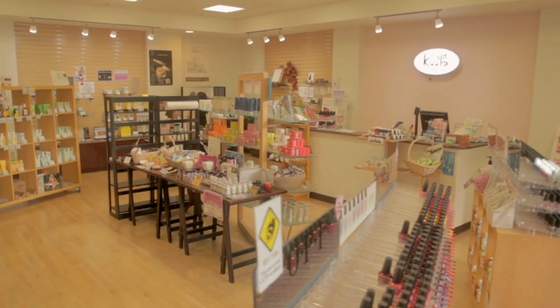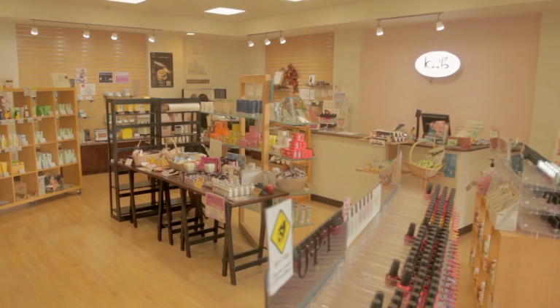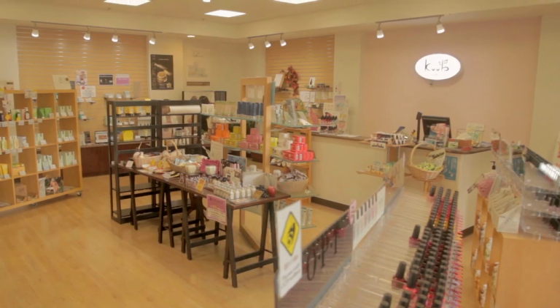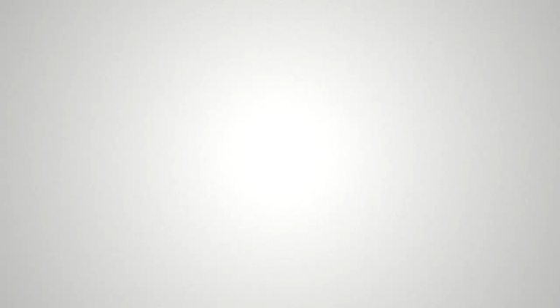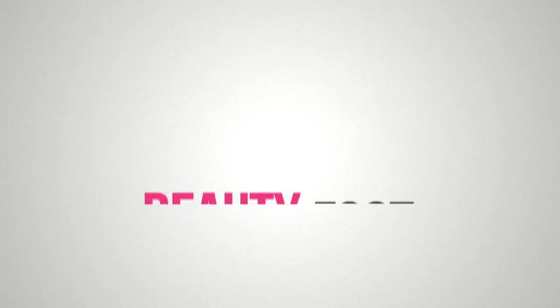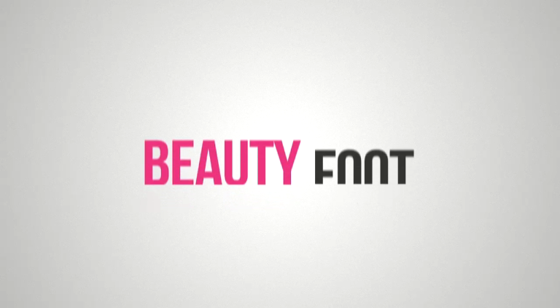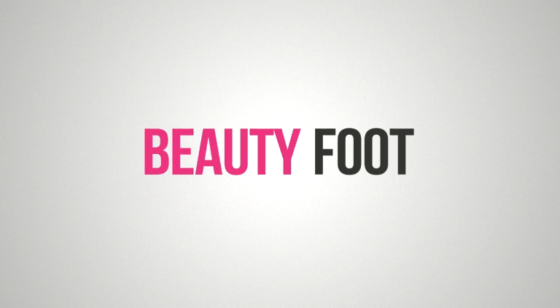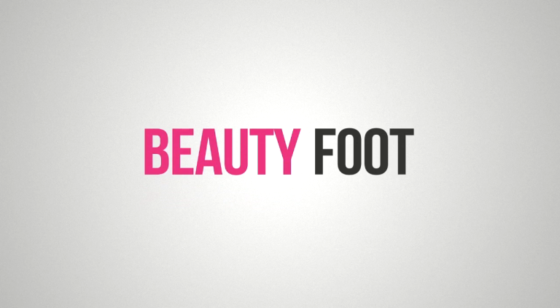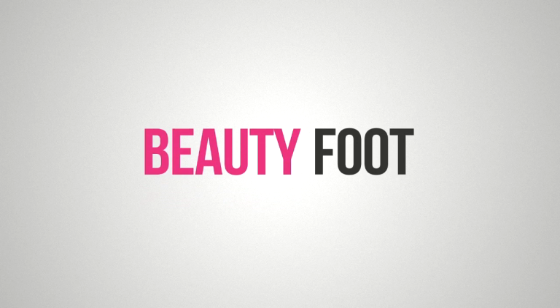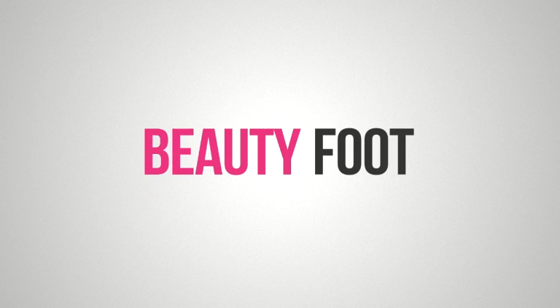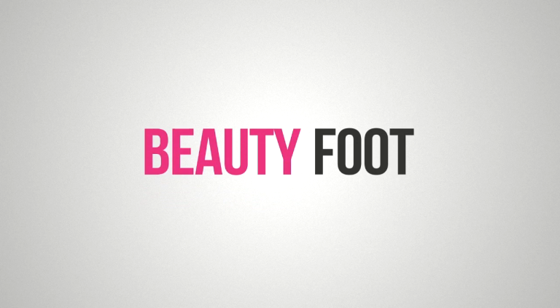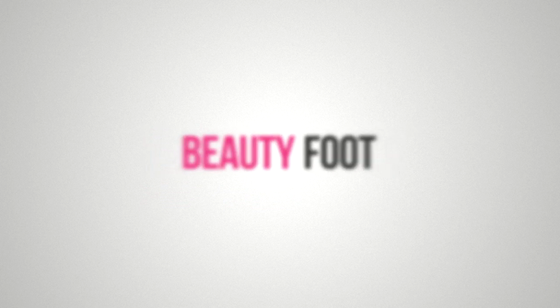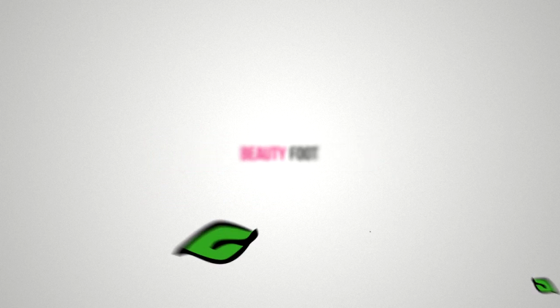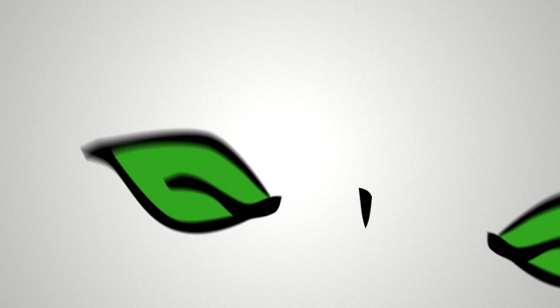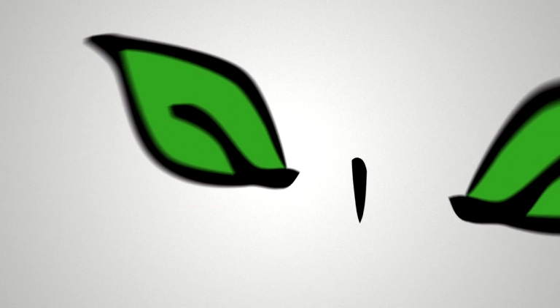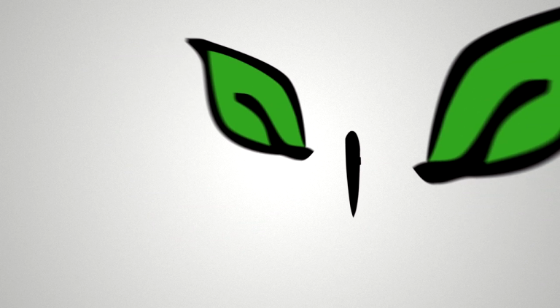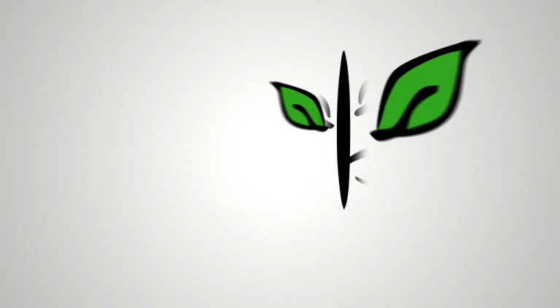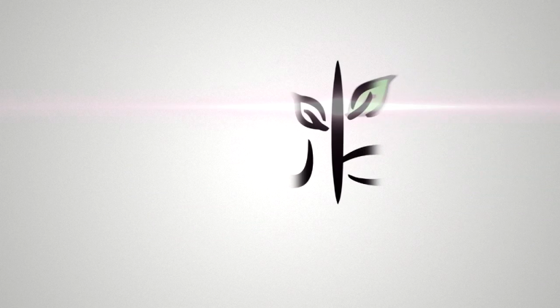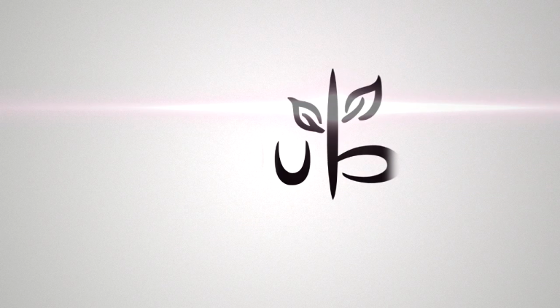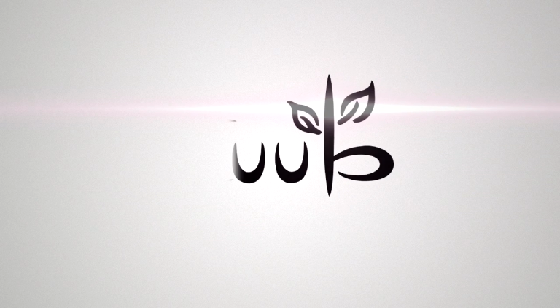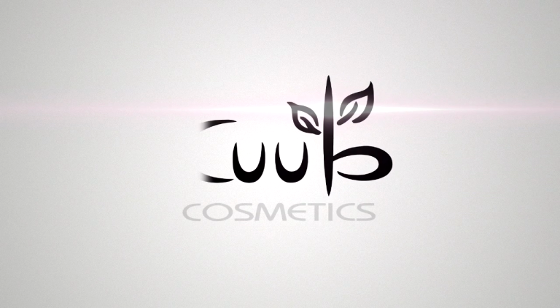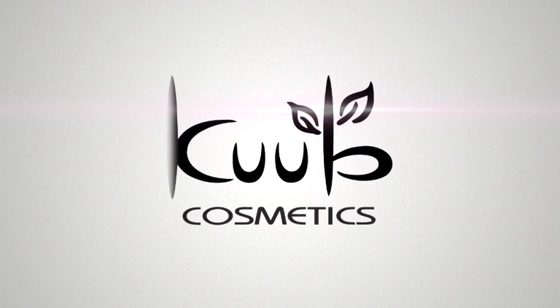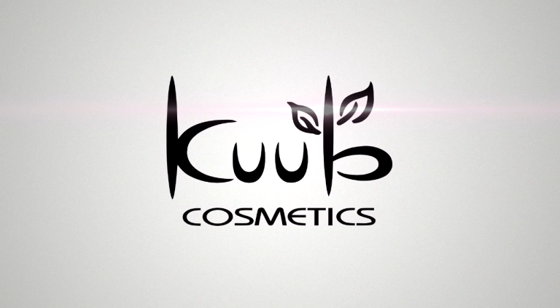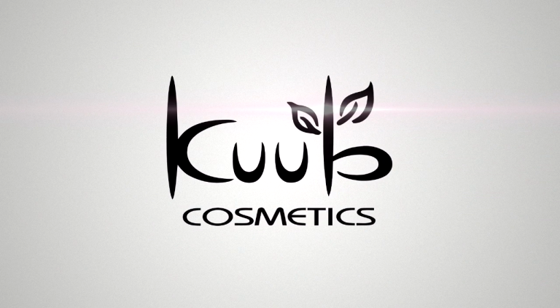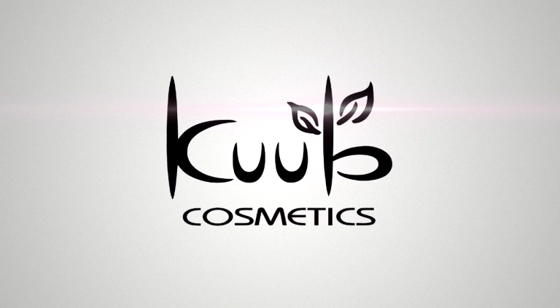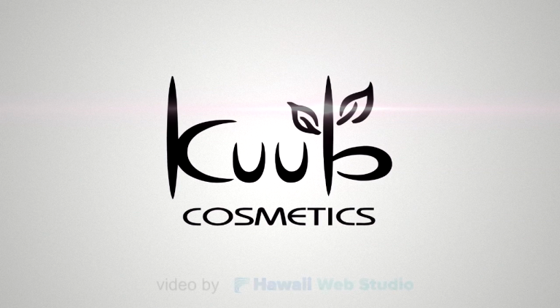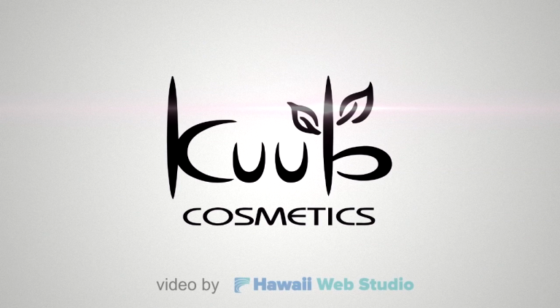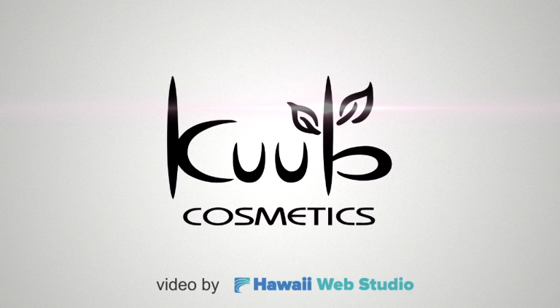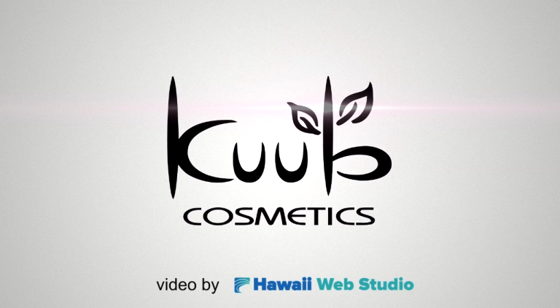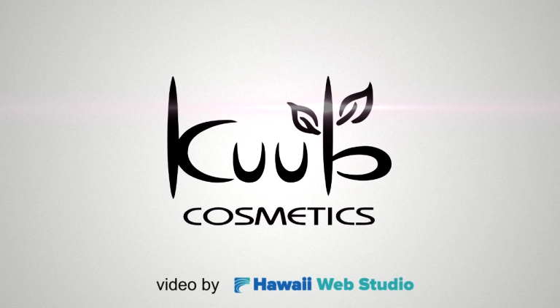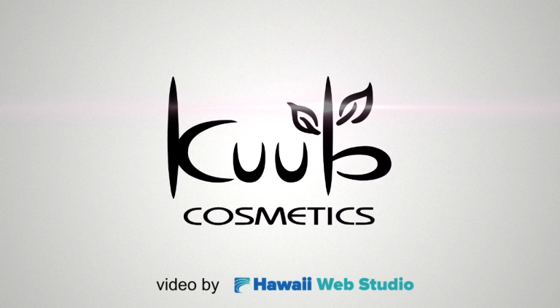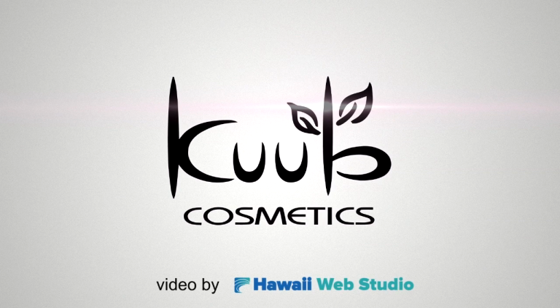So if you're ready for beautiful and soft feet, order Beauty Foot today.